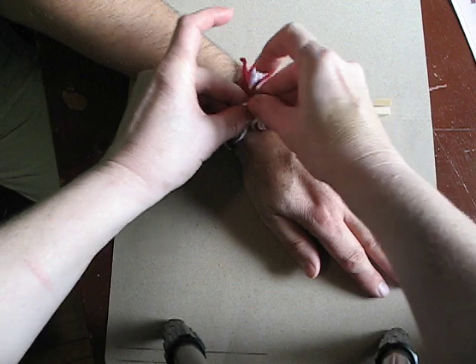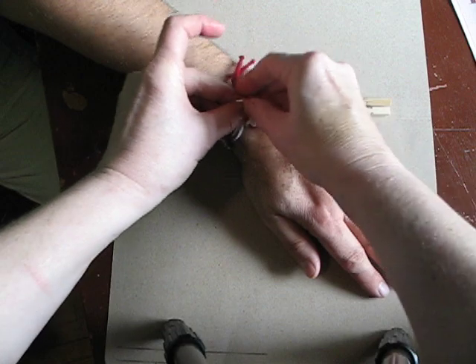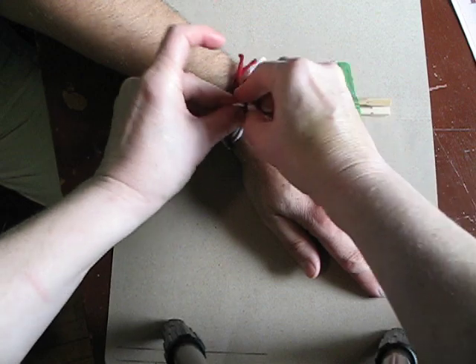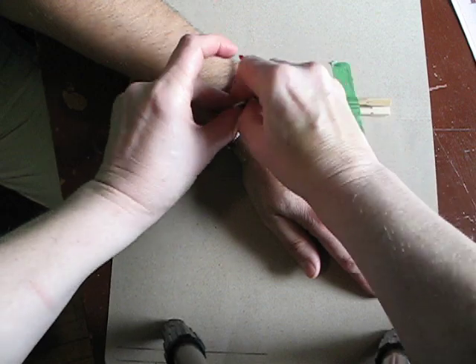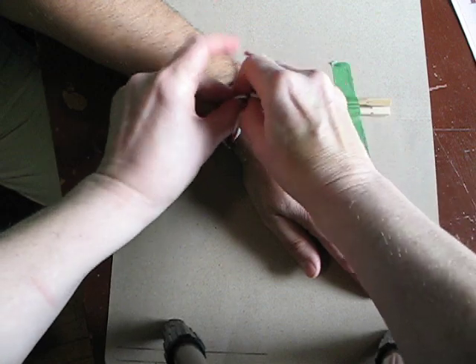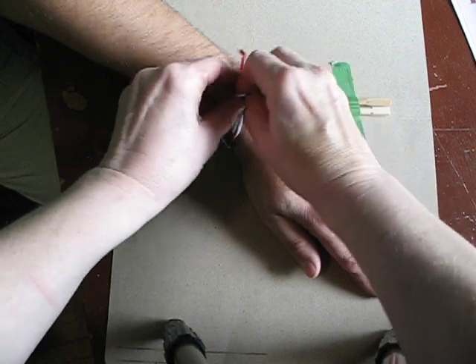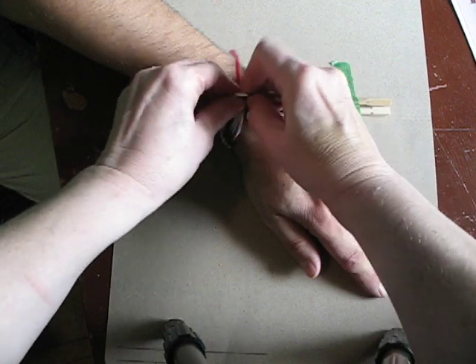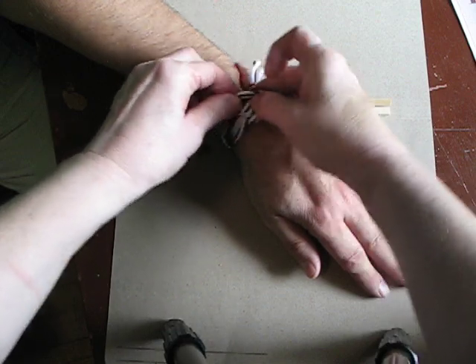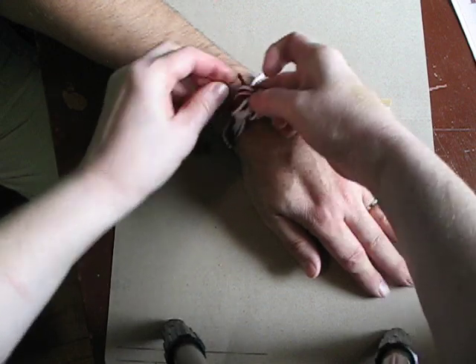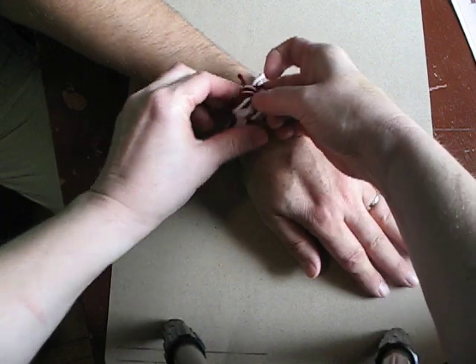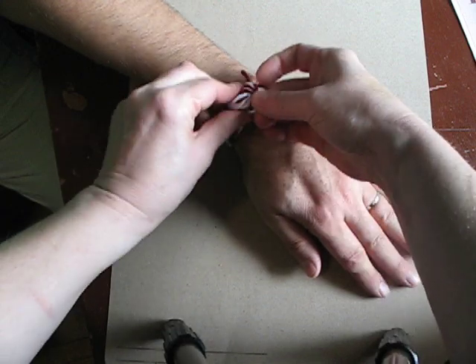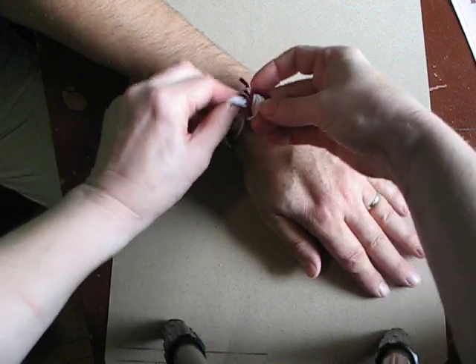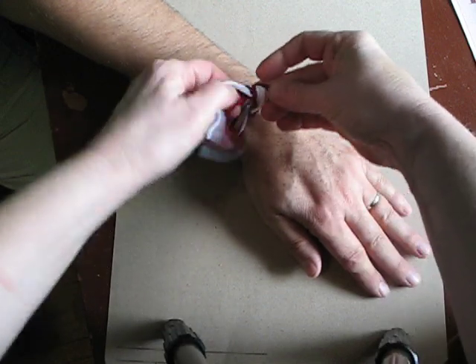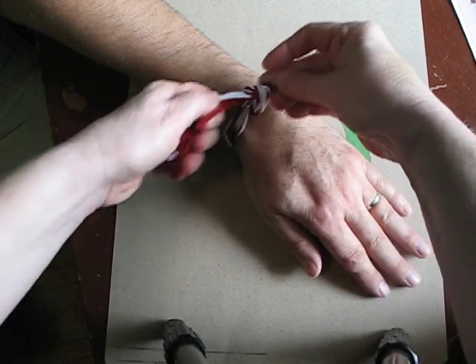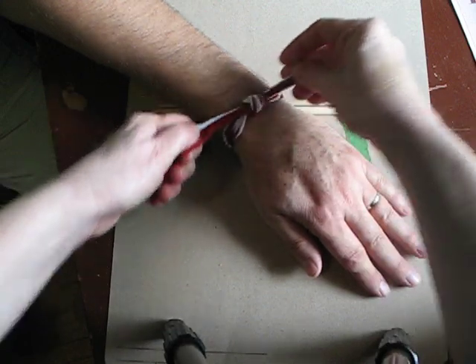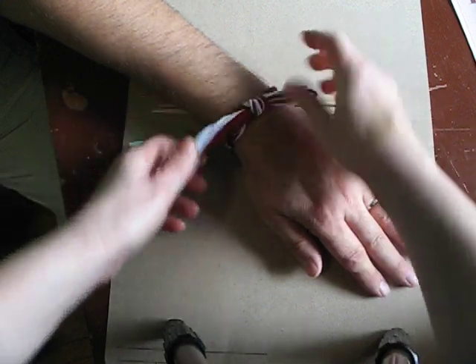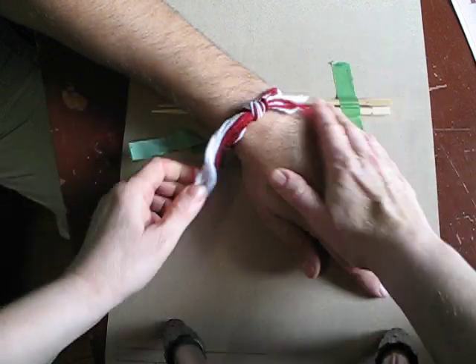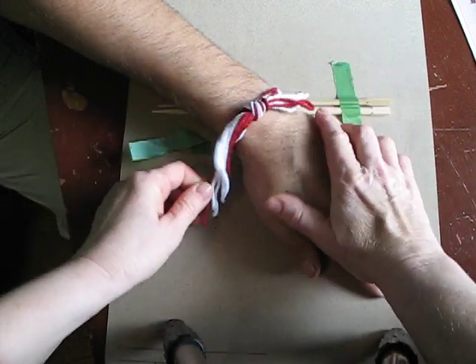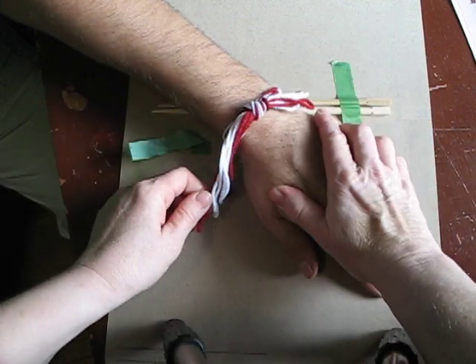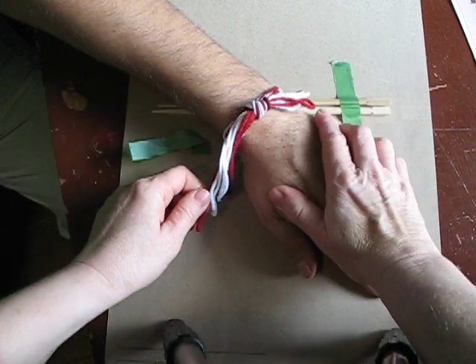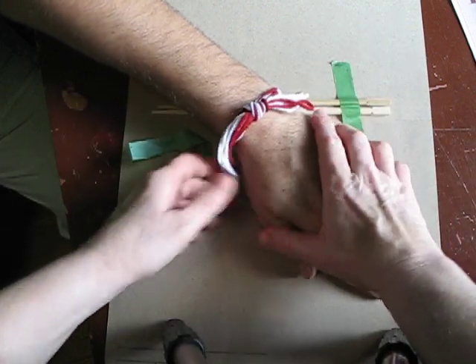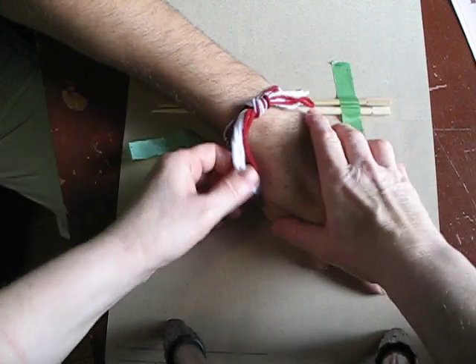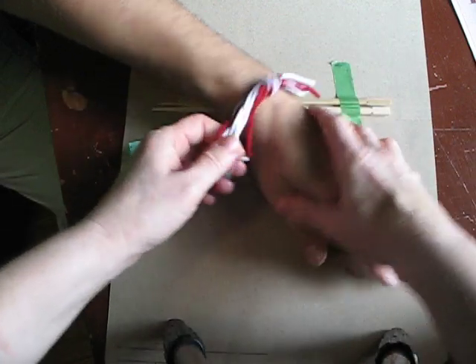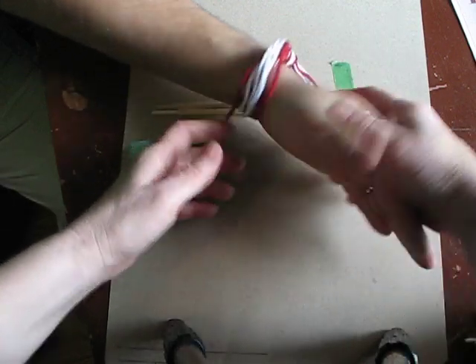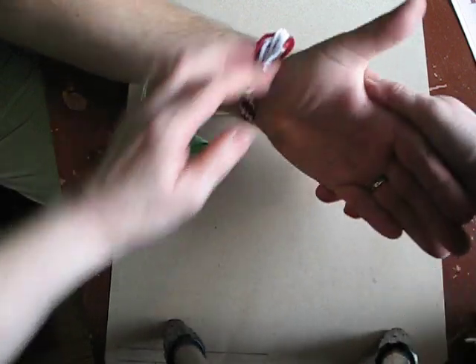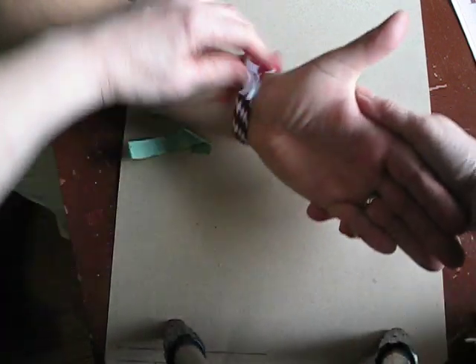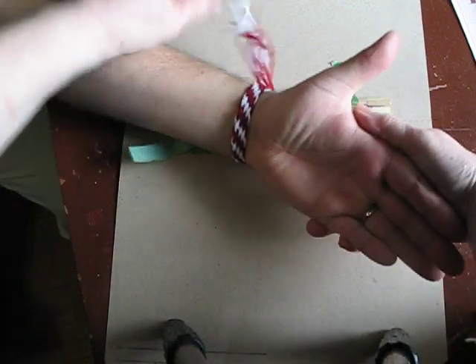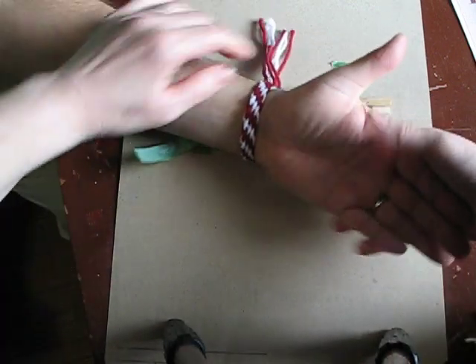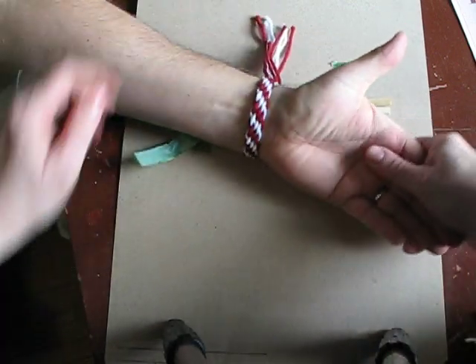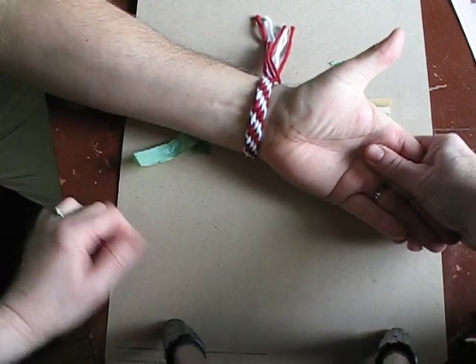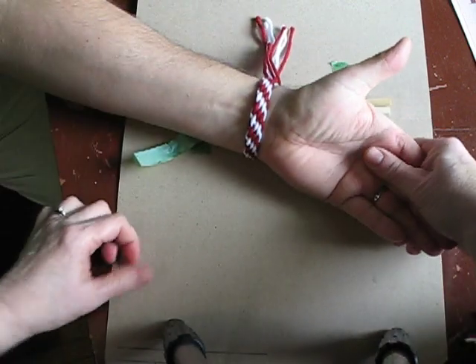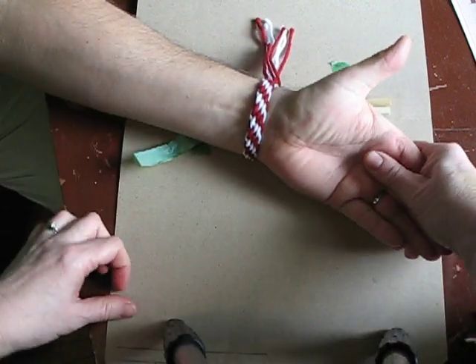And it's your friendship bracelet there. So we're friends now? Yeah, we're friends.